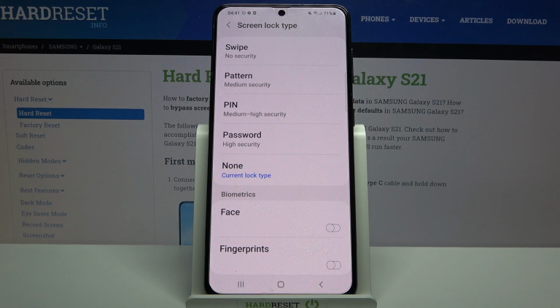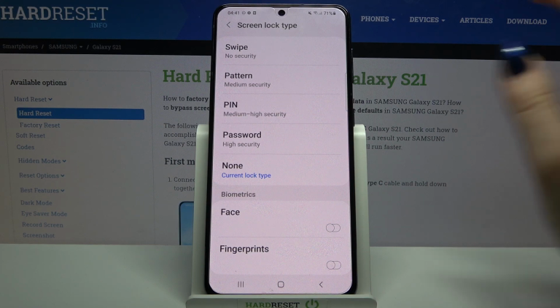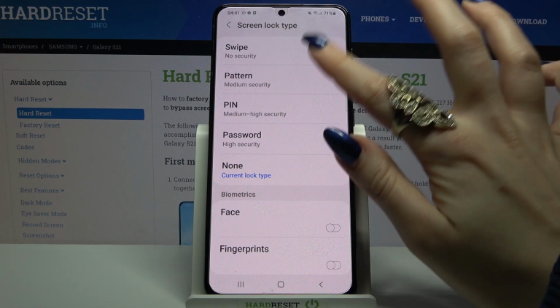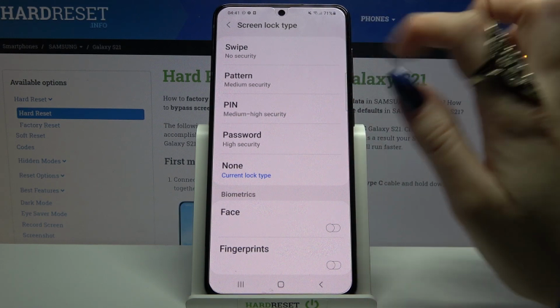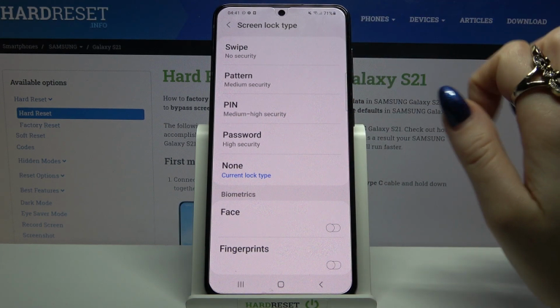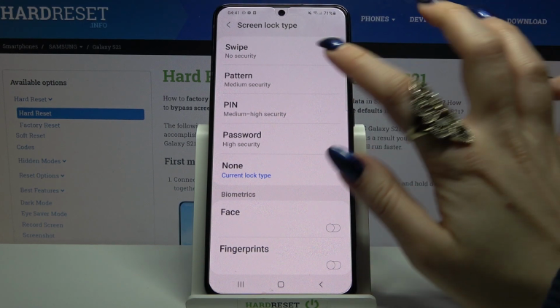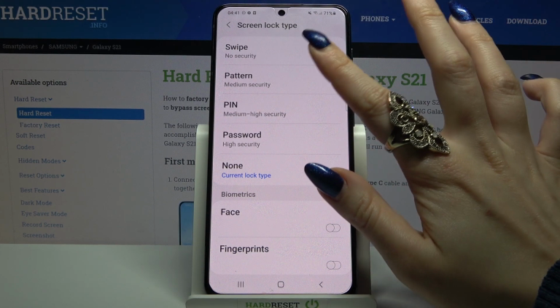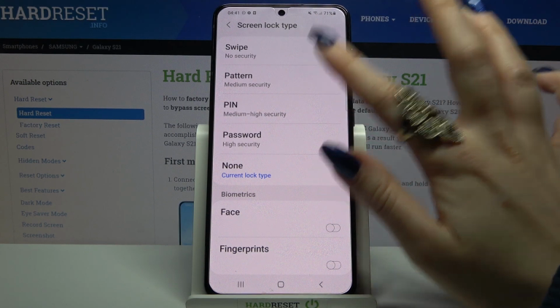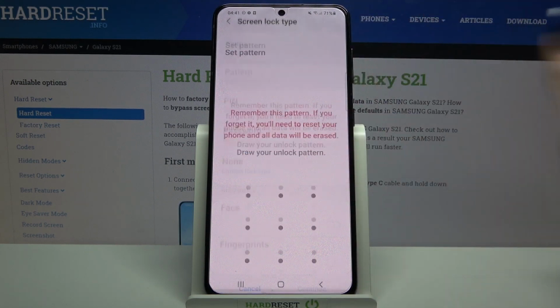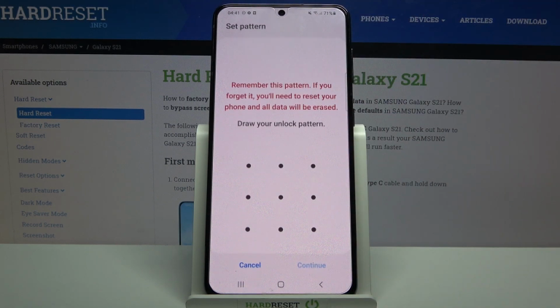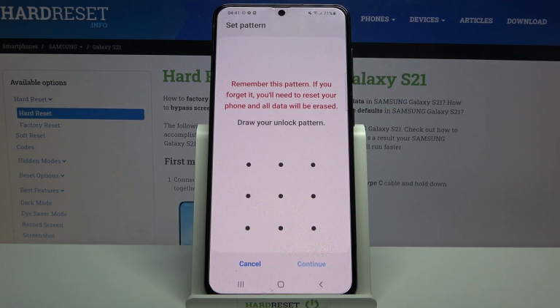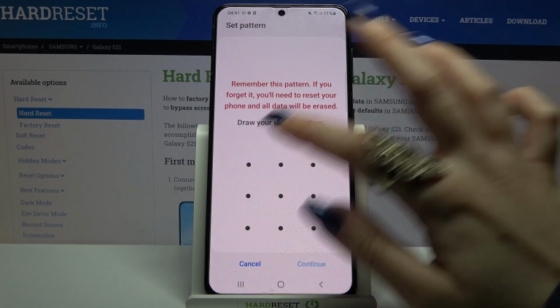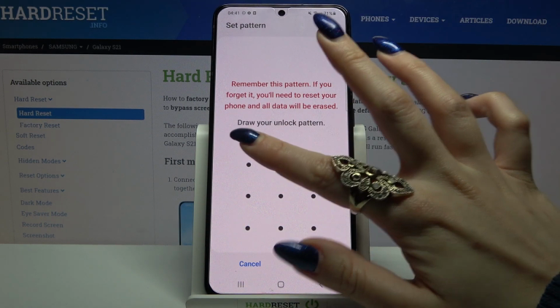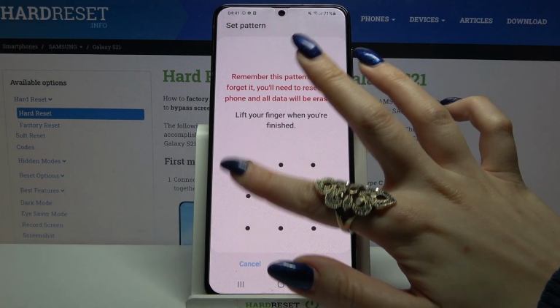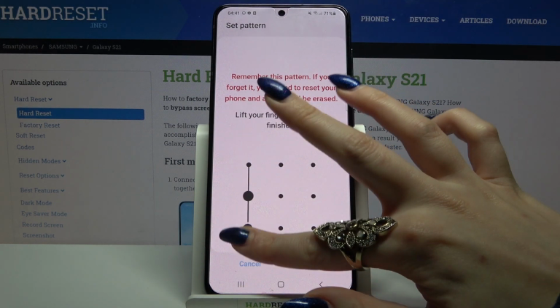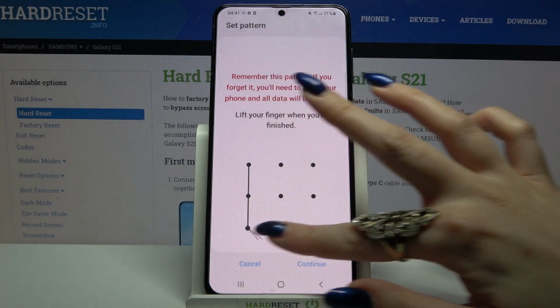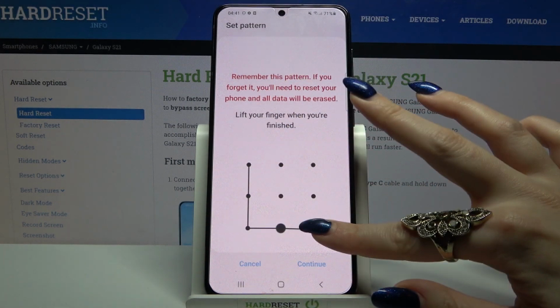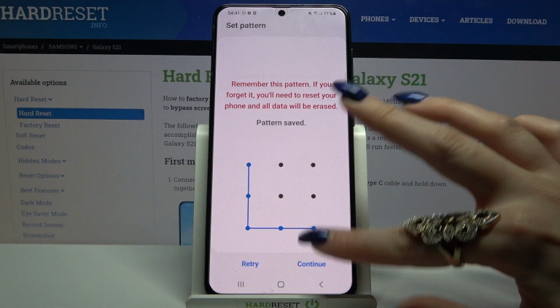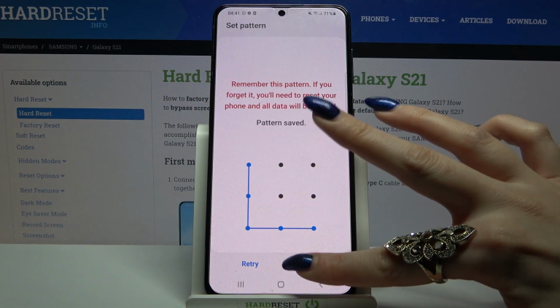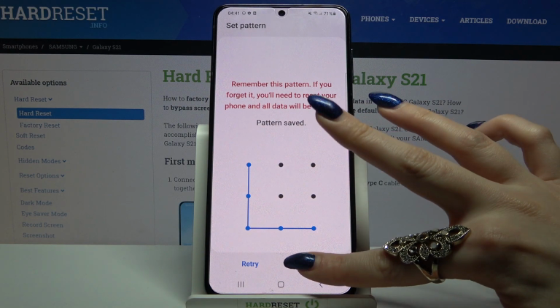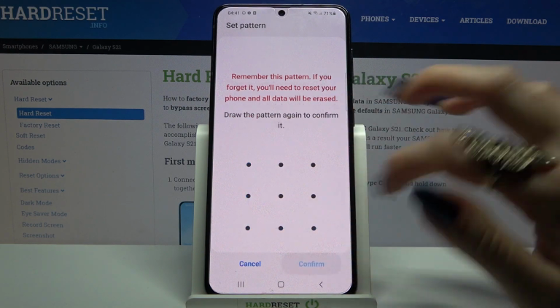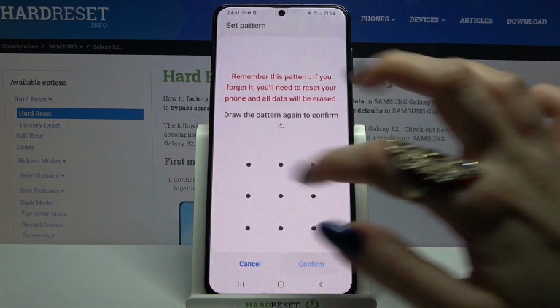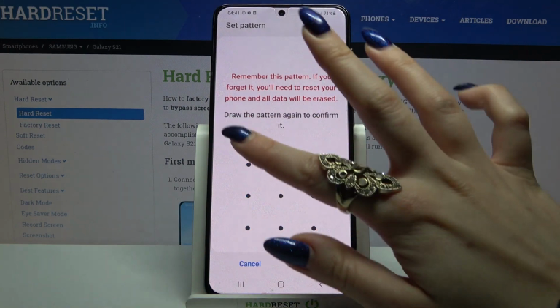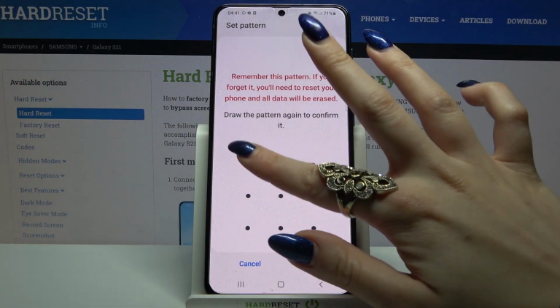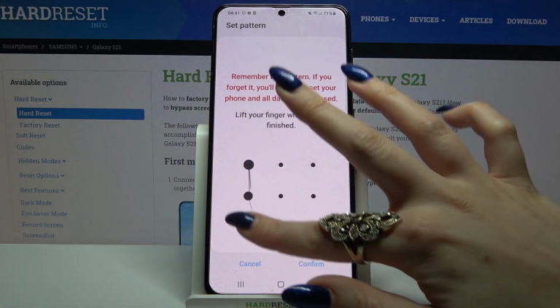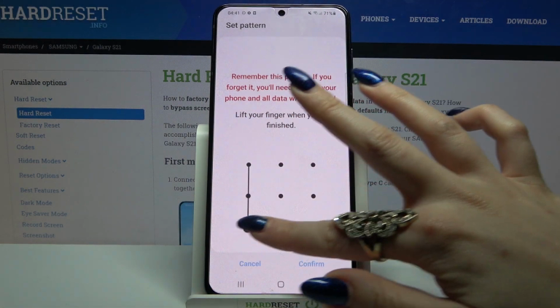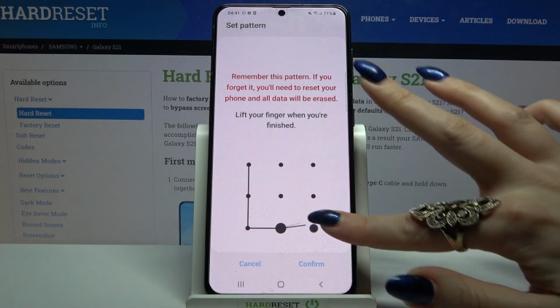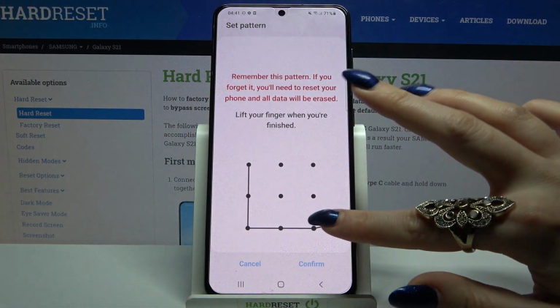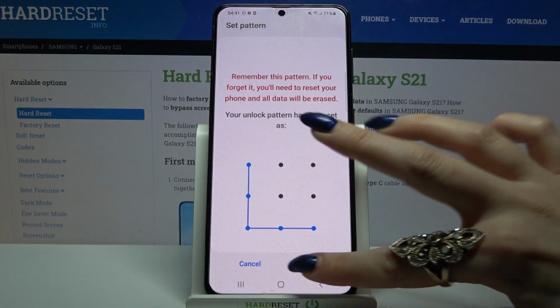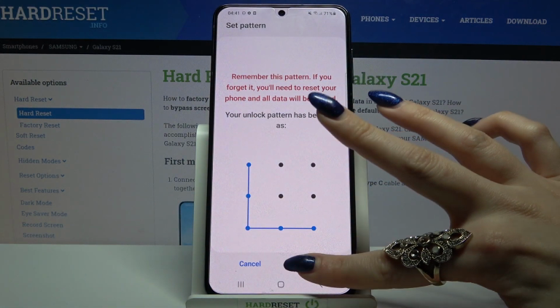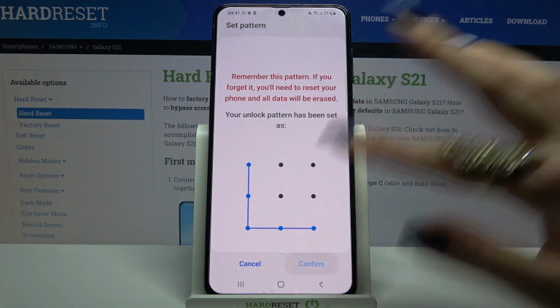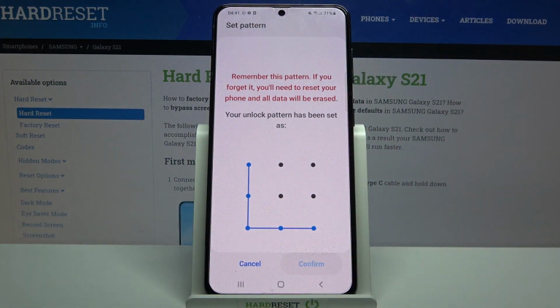I will go with pattern so I have to click on it, draw my pattern, click continue, draw it again and tap confirm.